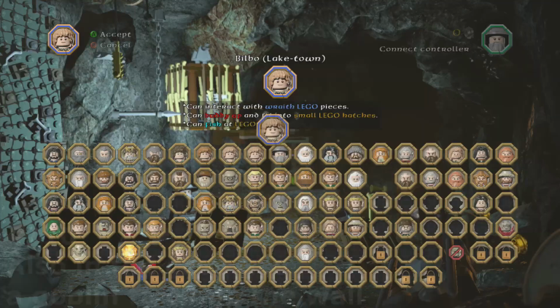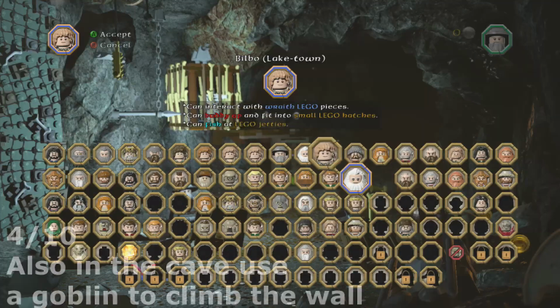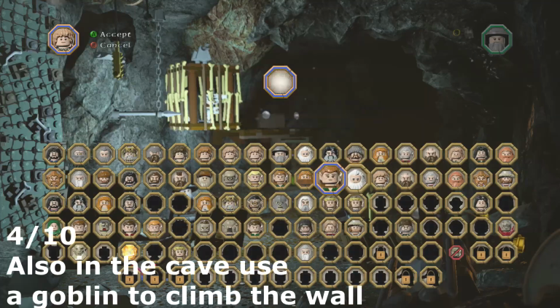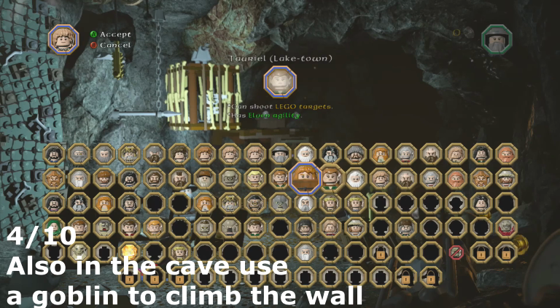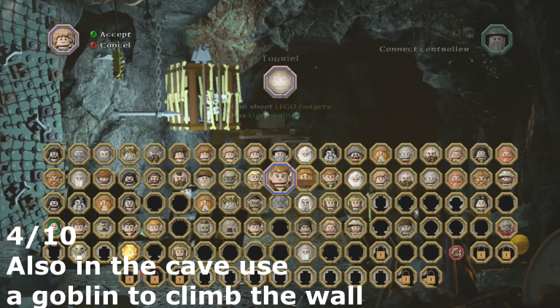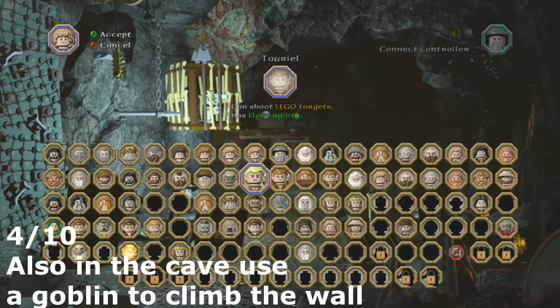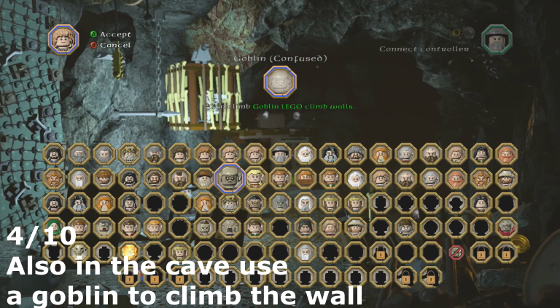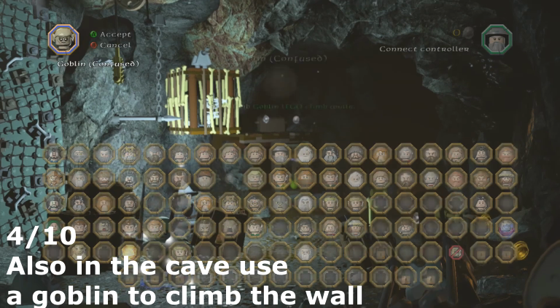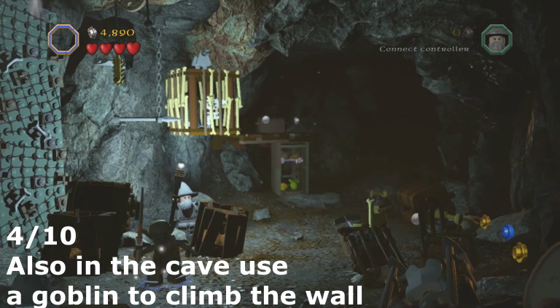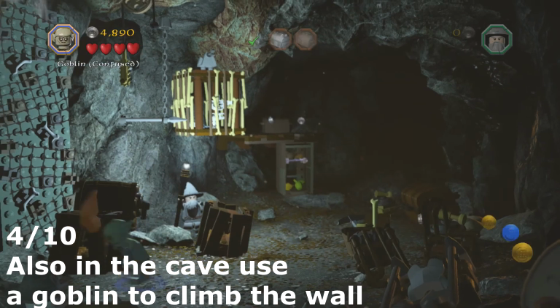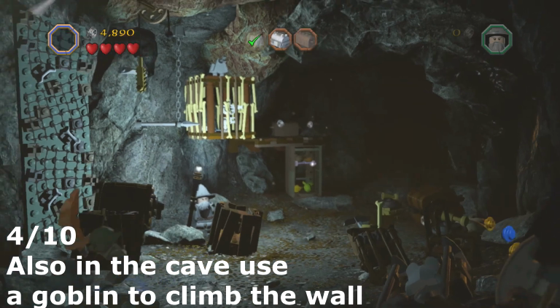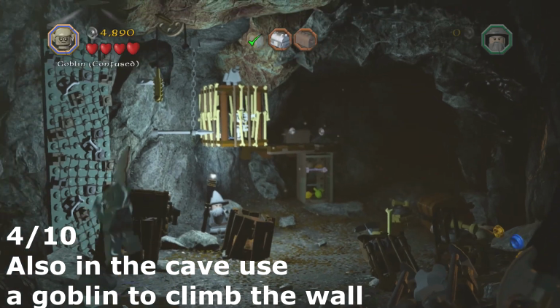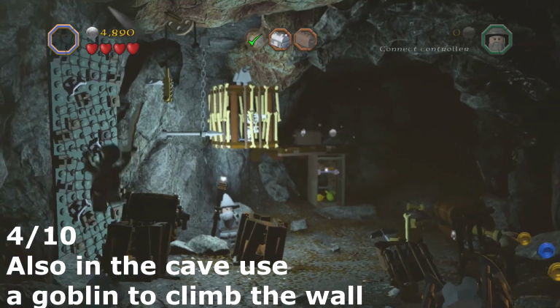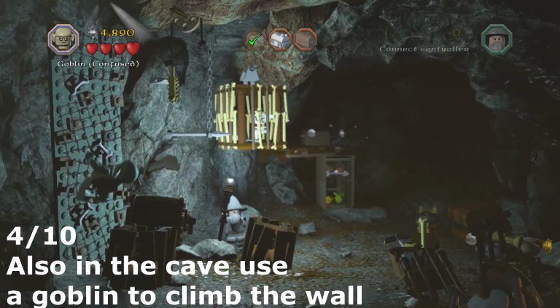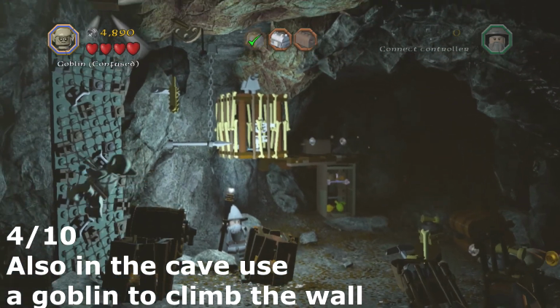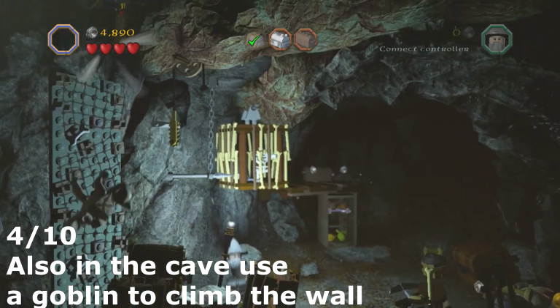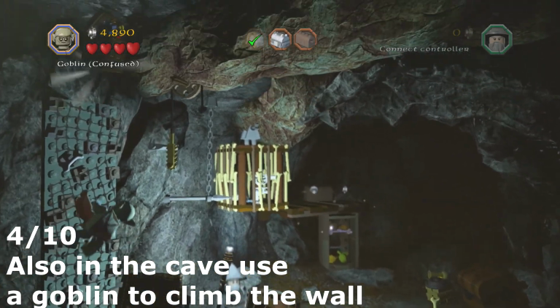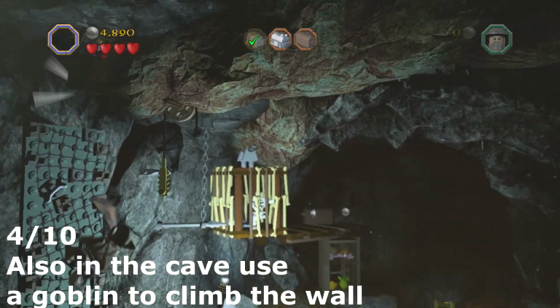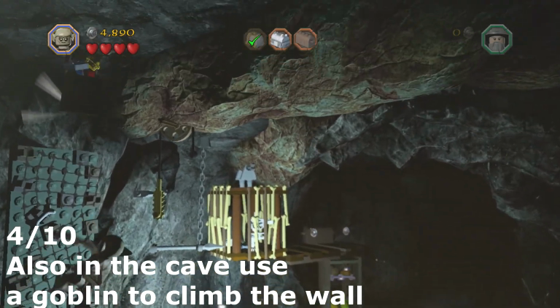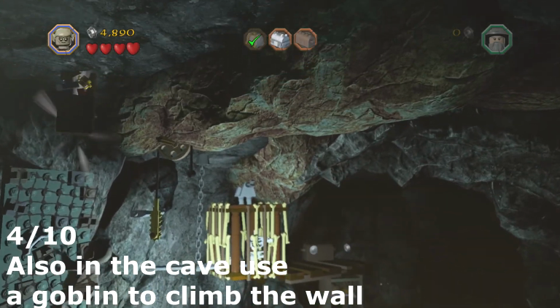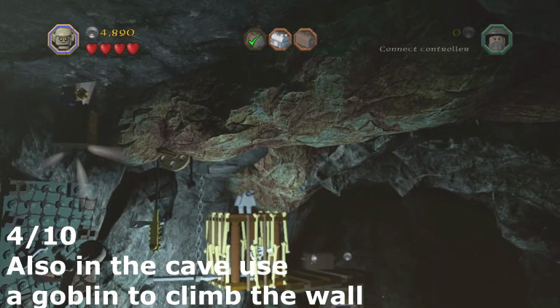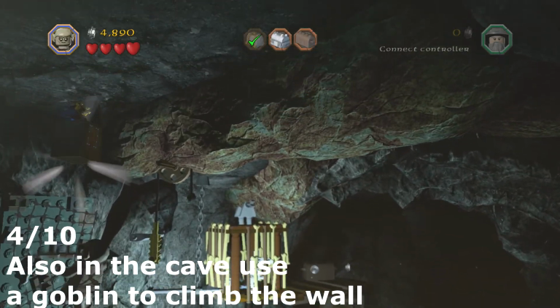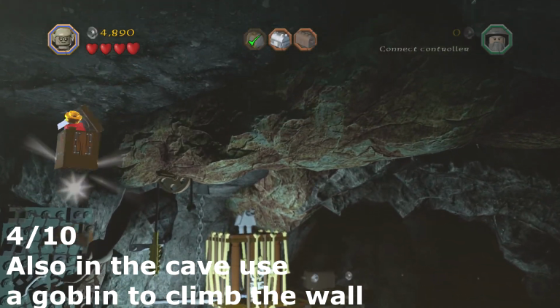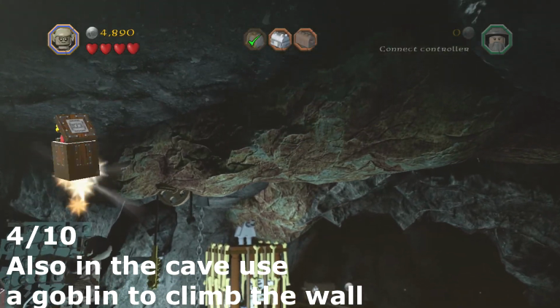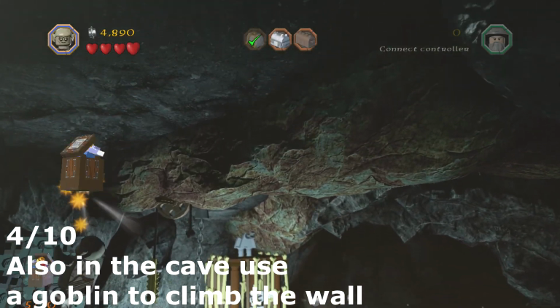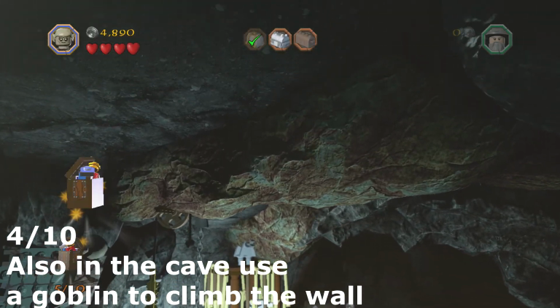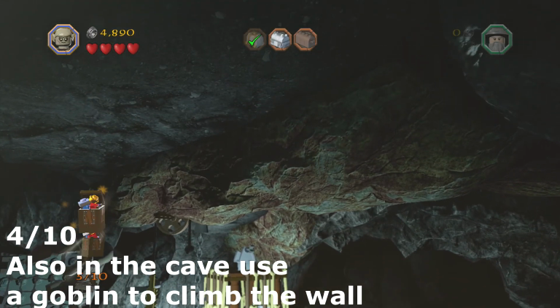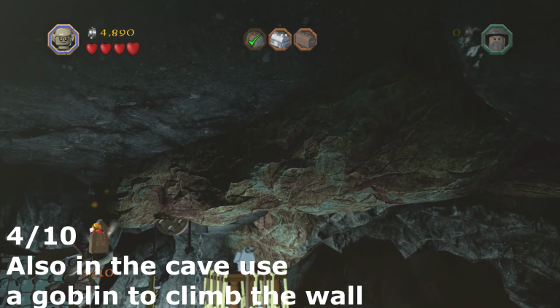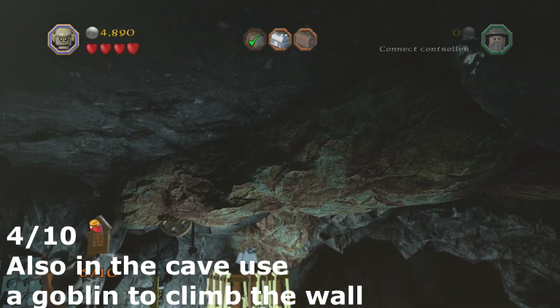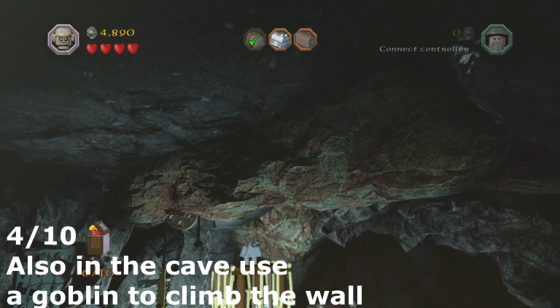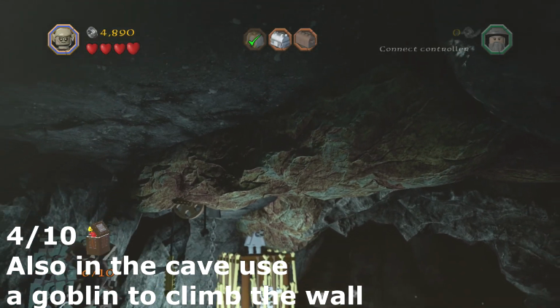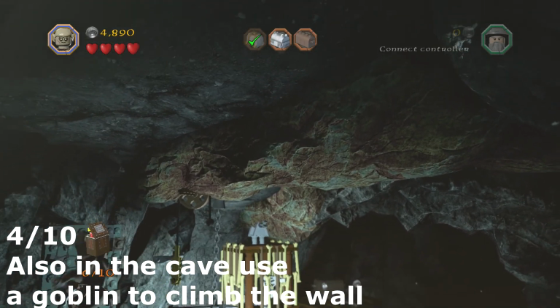The fourth minikit is just next to the third one. You need to use a goblin and climb up the wall and the minikit's at the top.